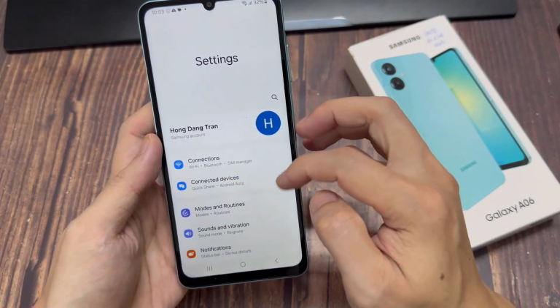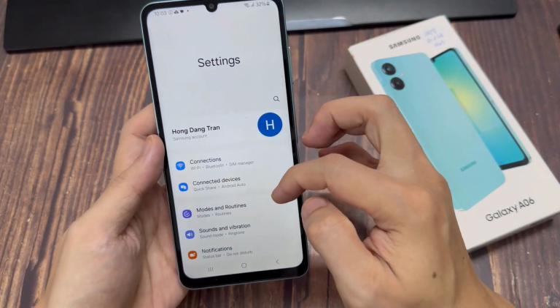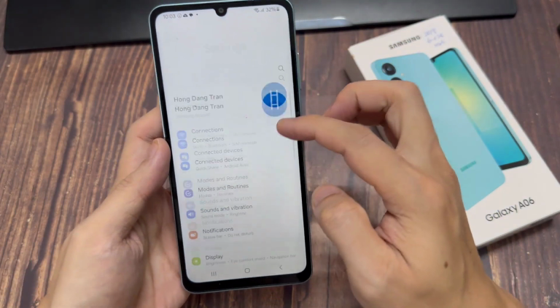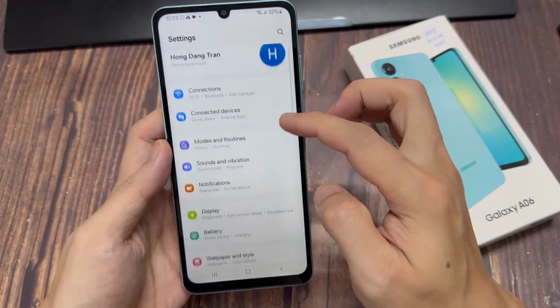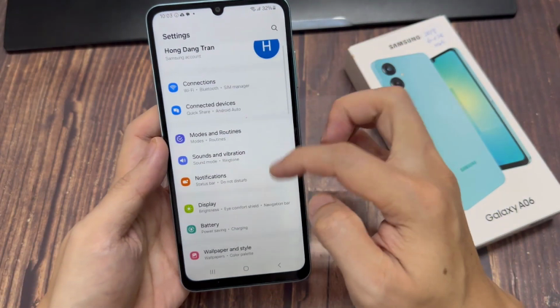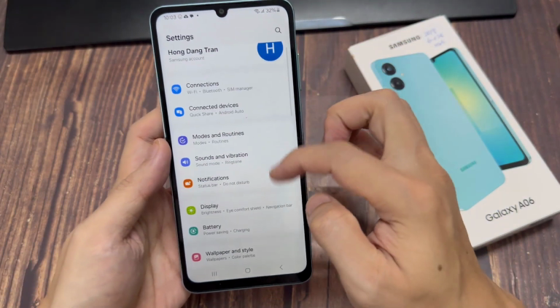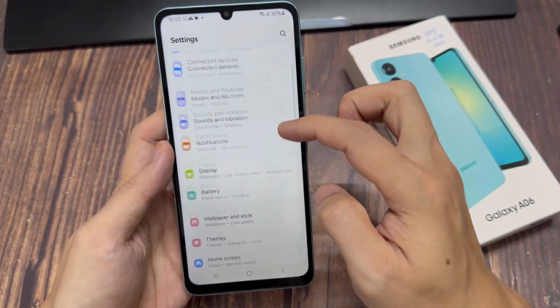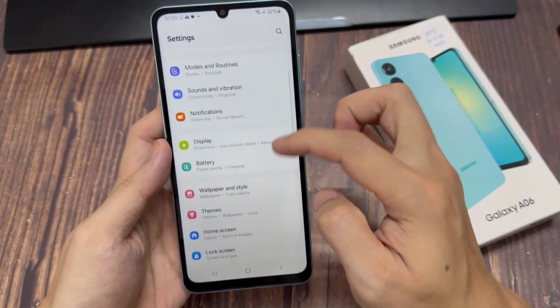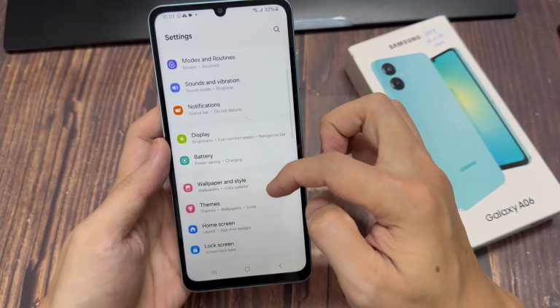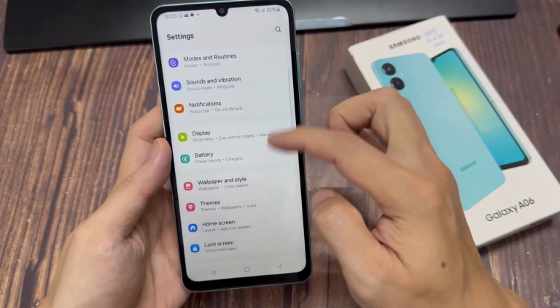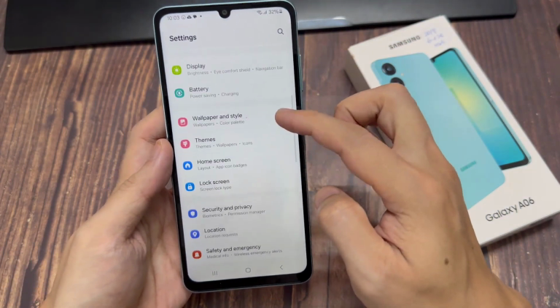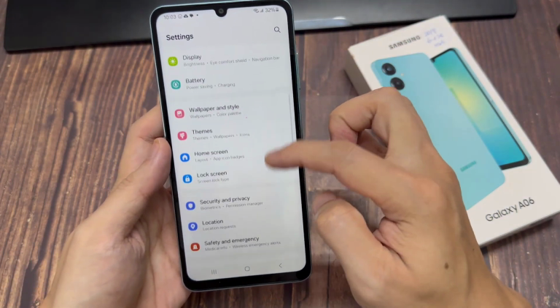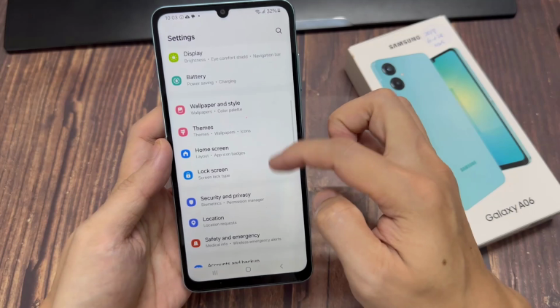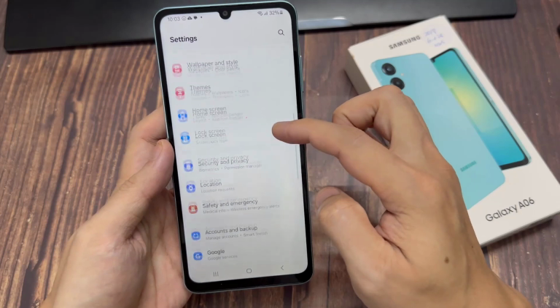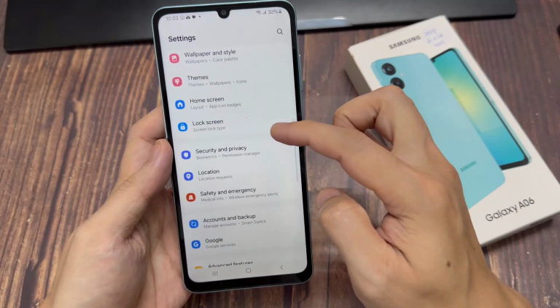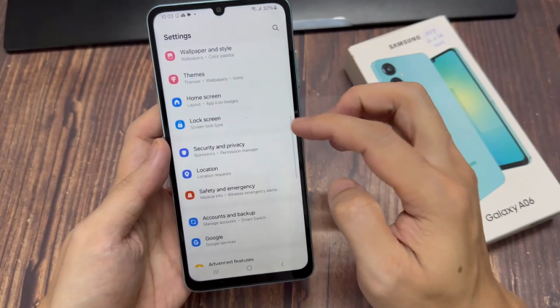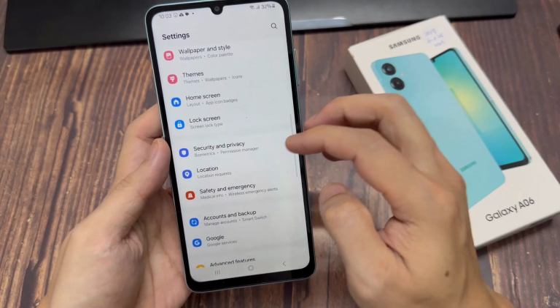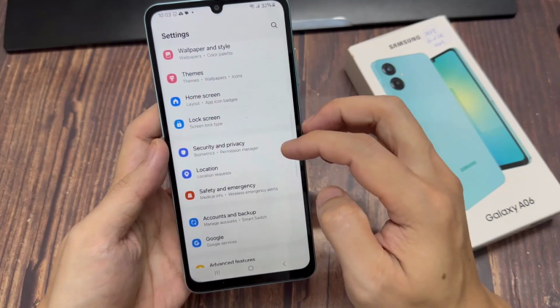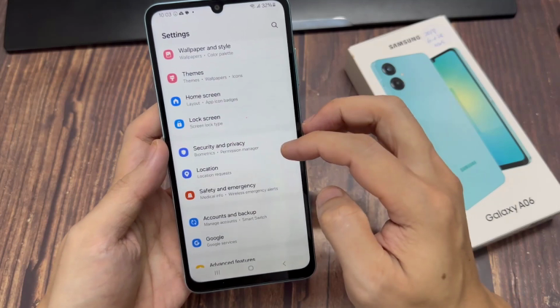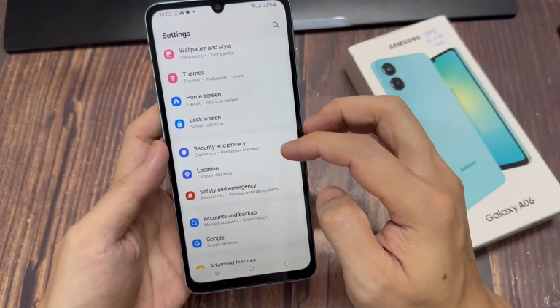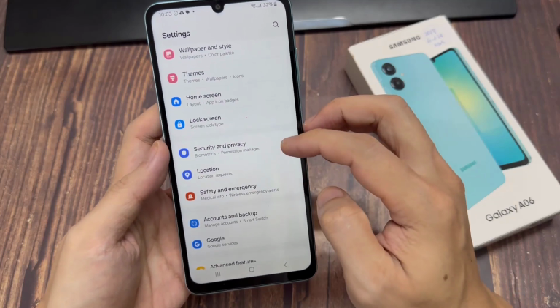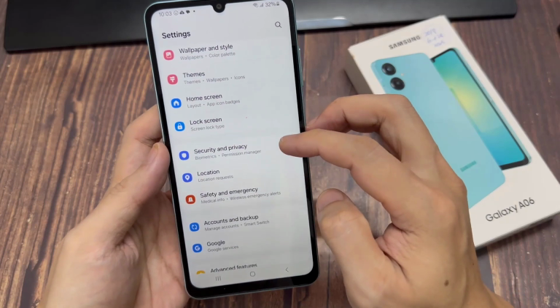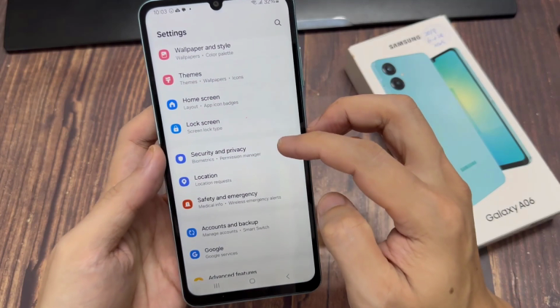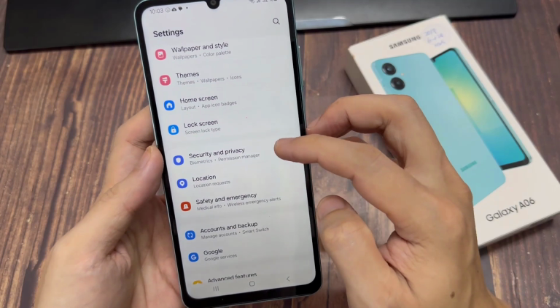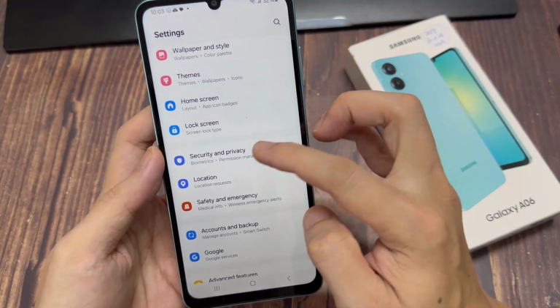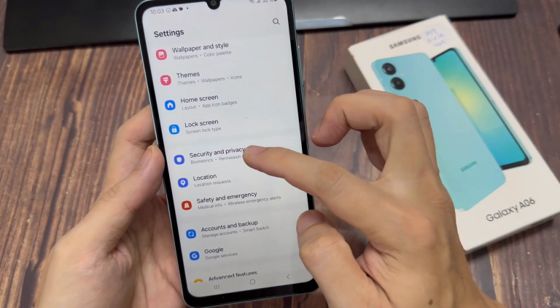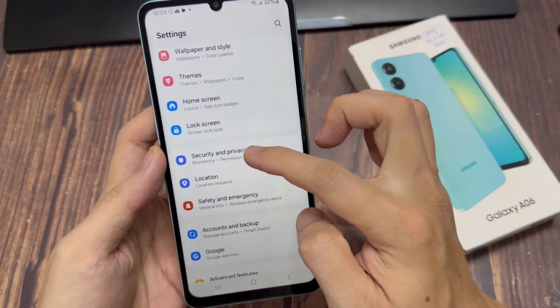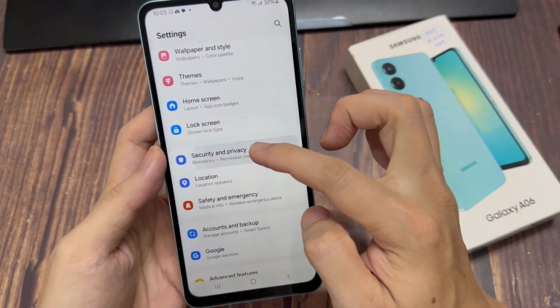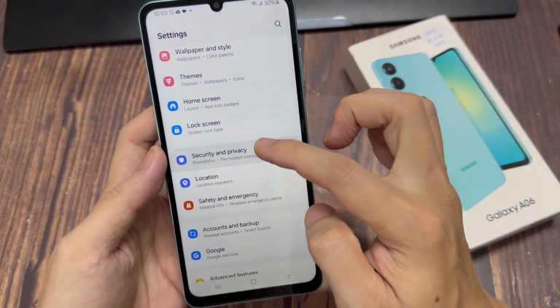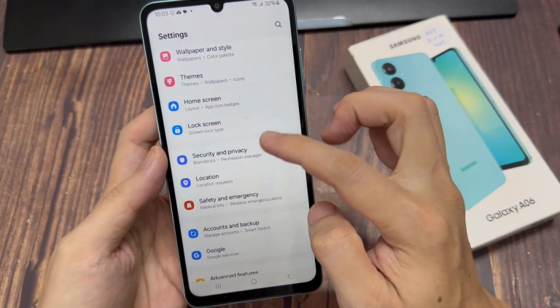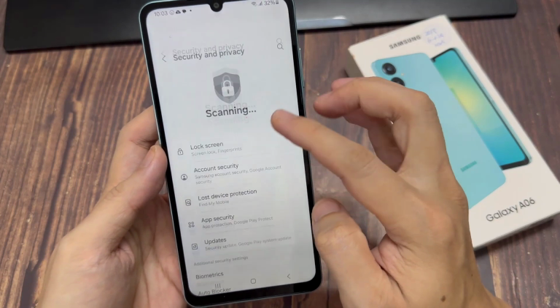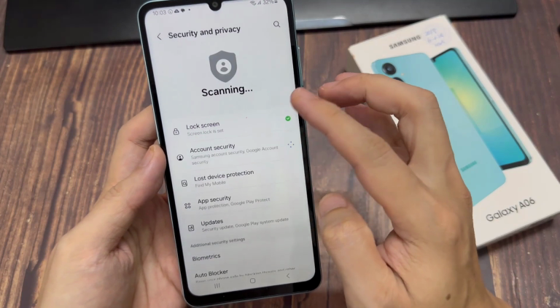The first thing is to open the settings up. Then scroll and select the option Security & Privacy.